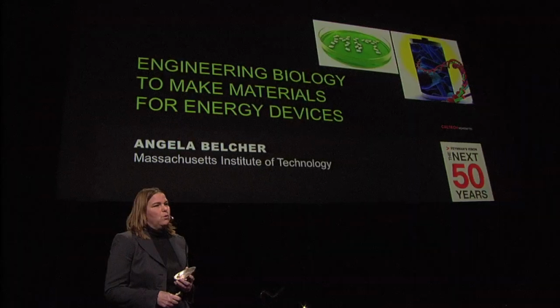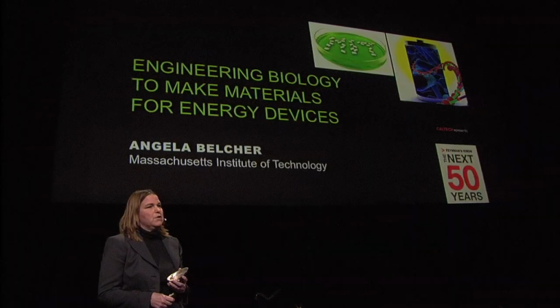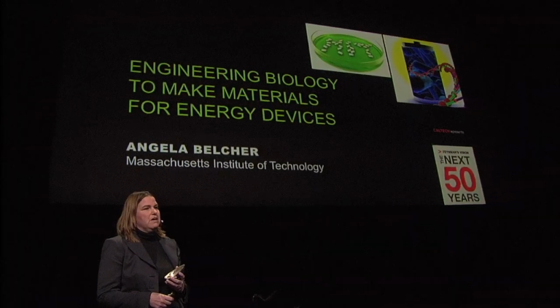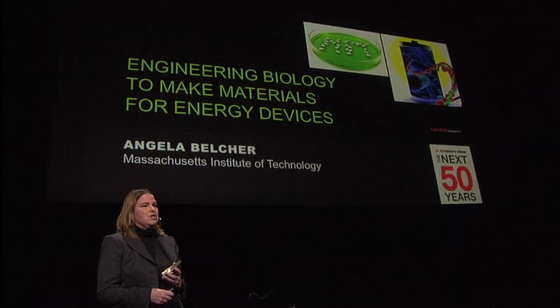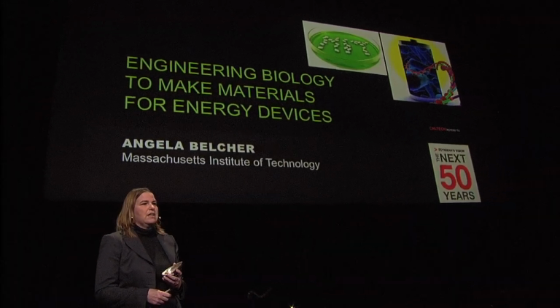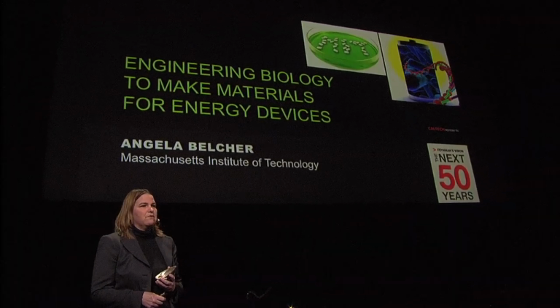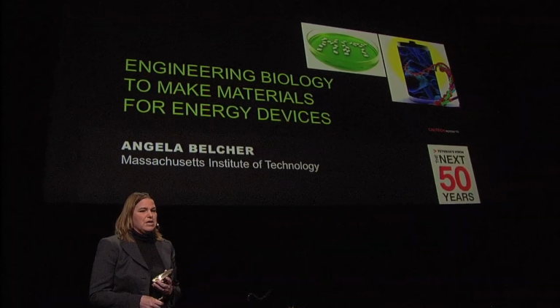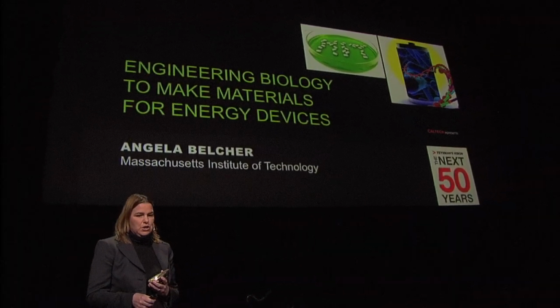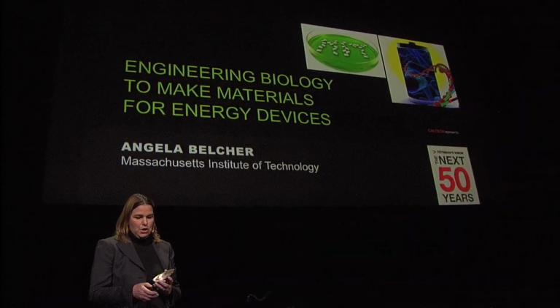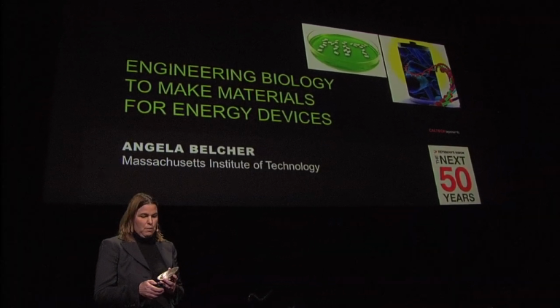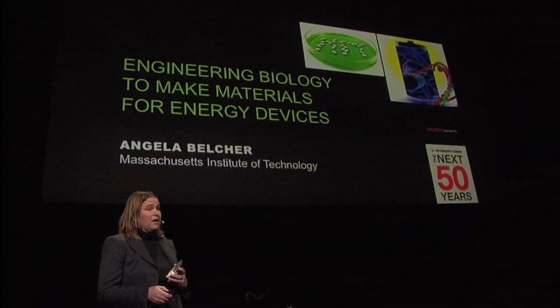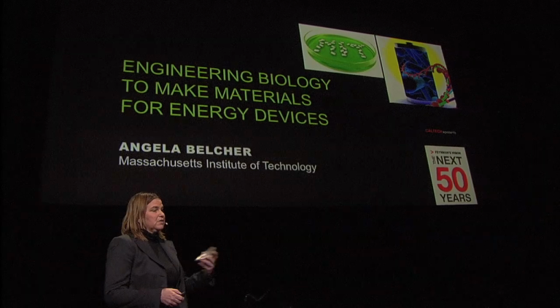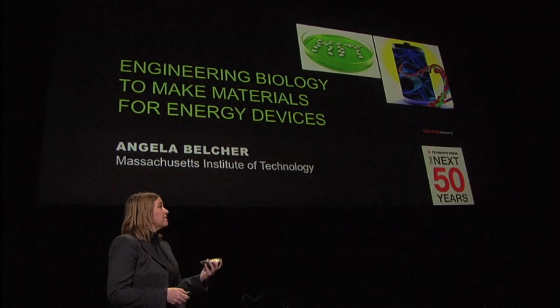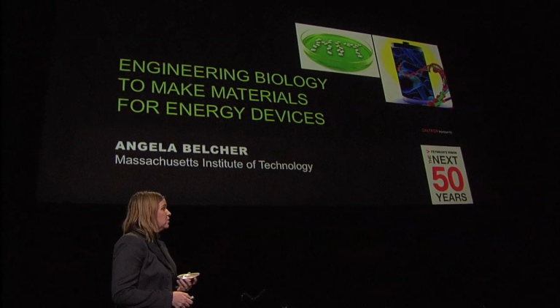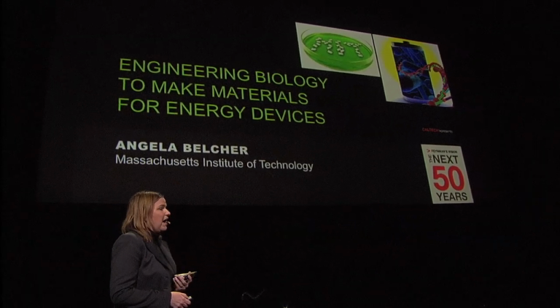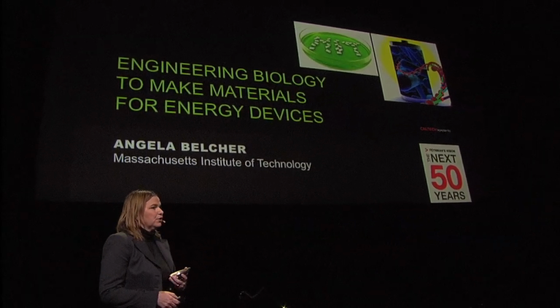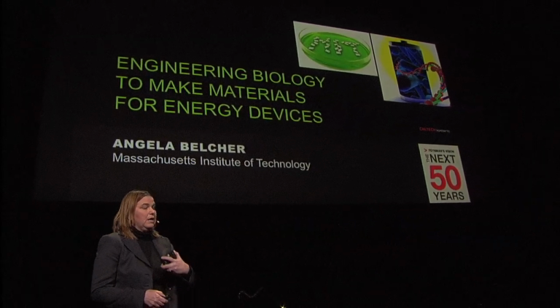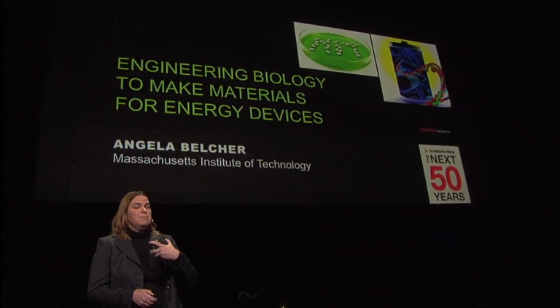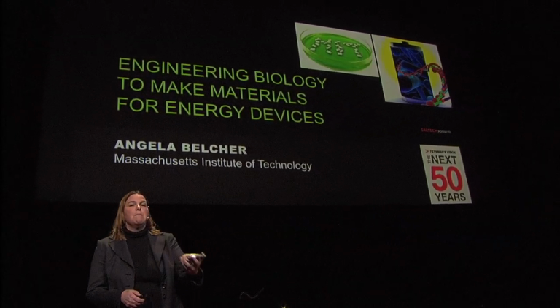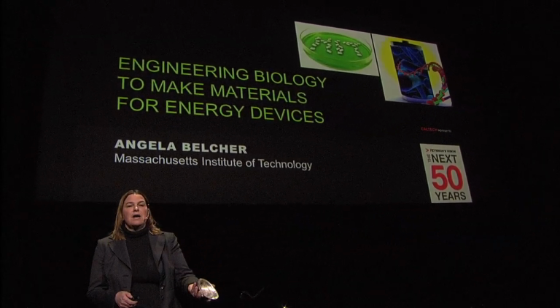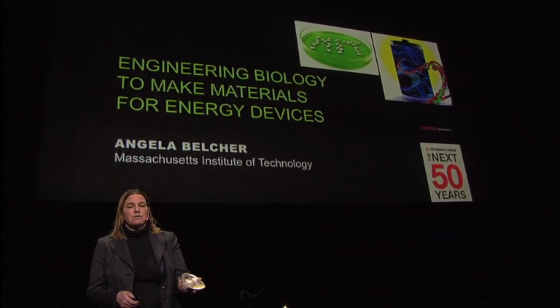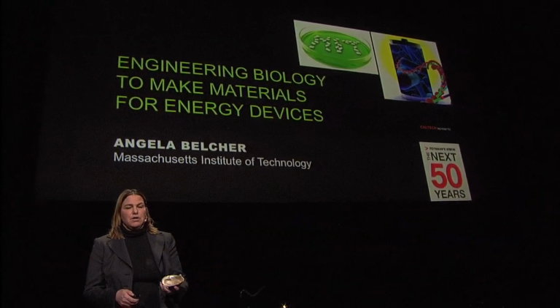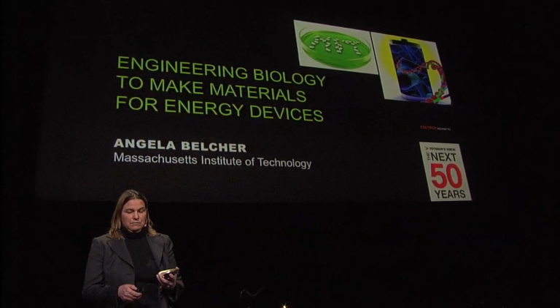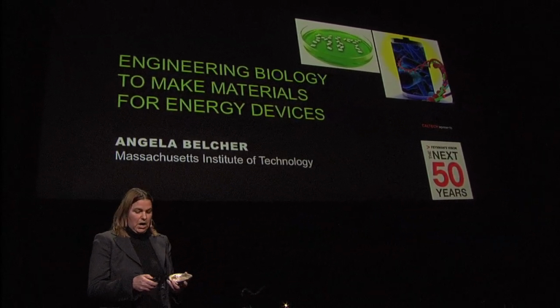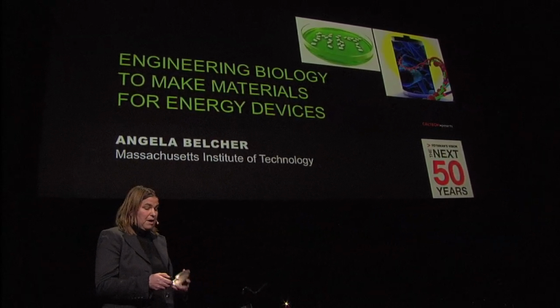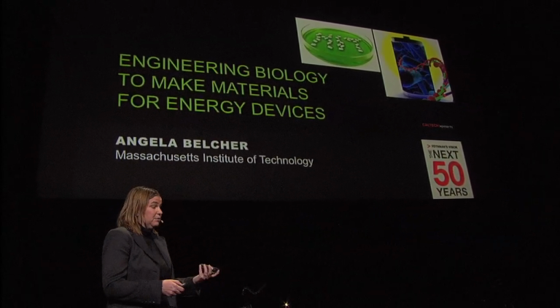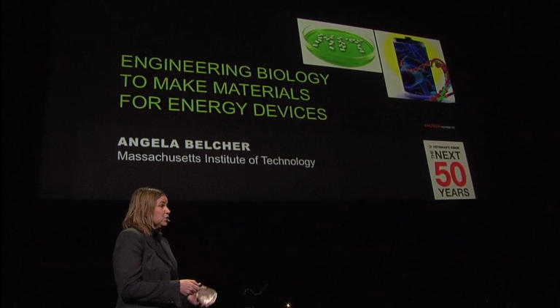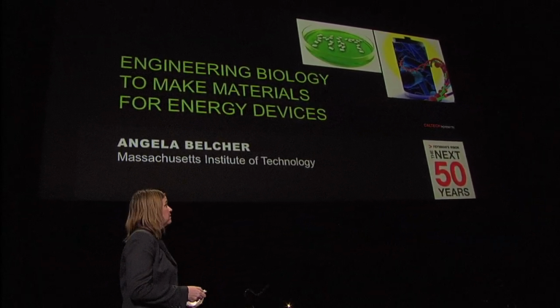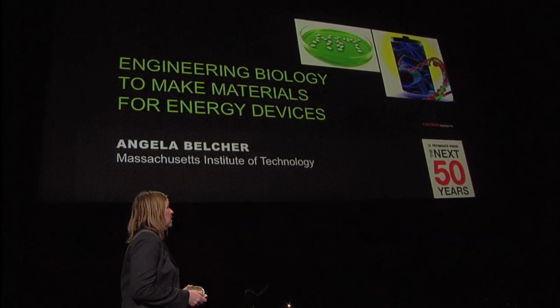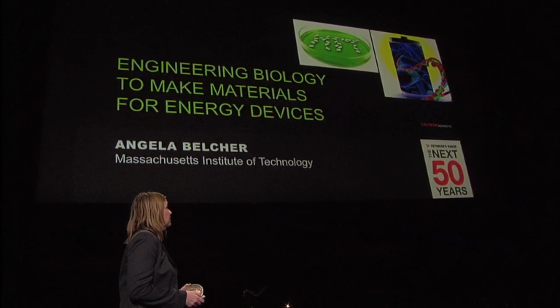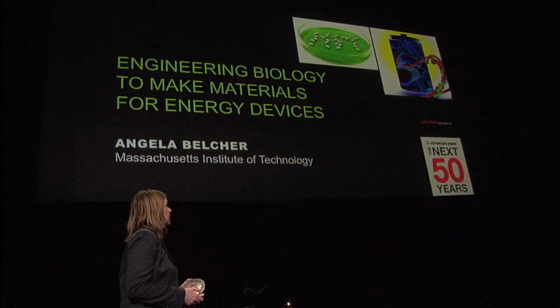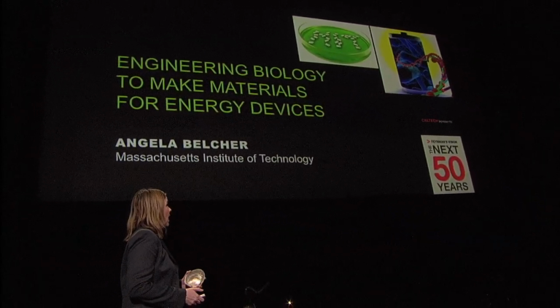What if you could give genetic information to a battery so that it could actually become better as a function of time, and do so in an environmentally friendly way?